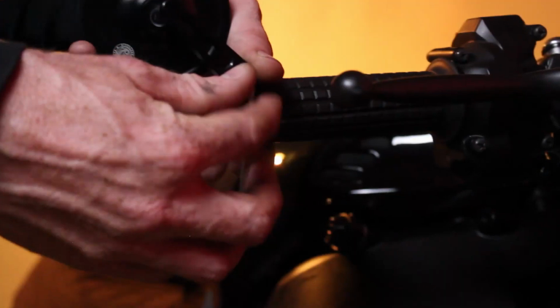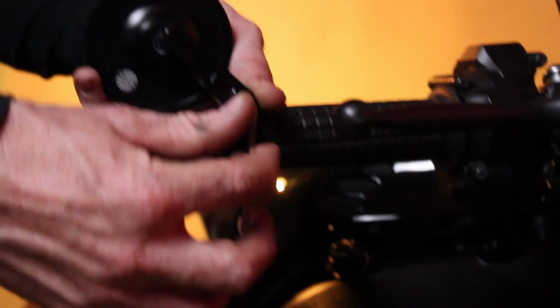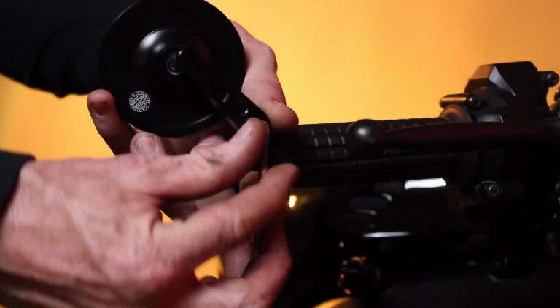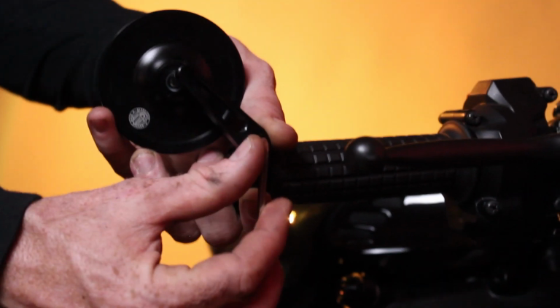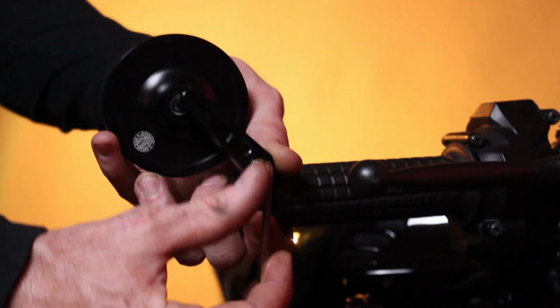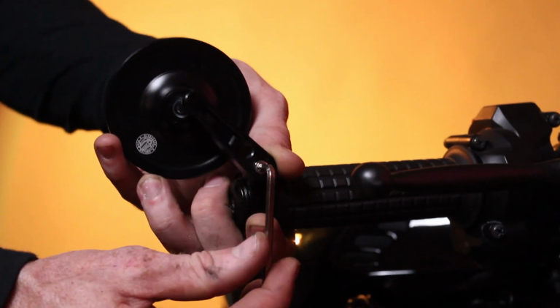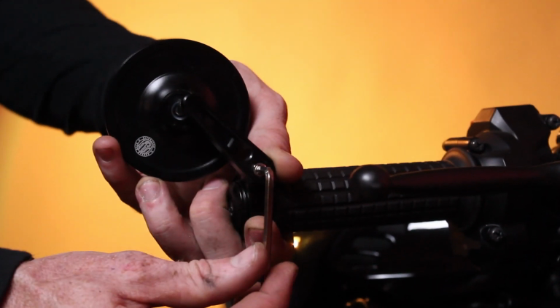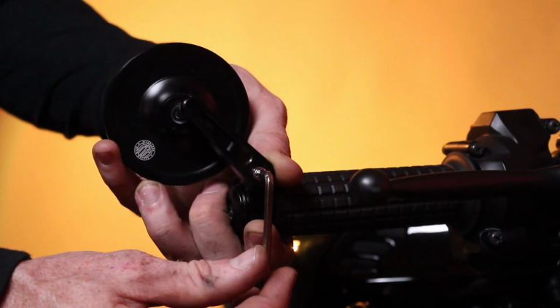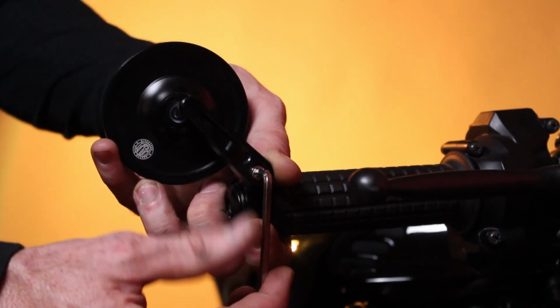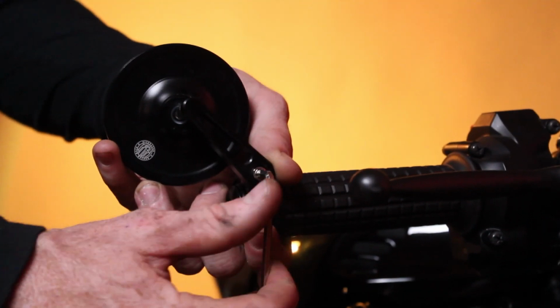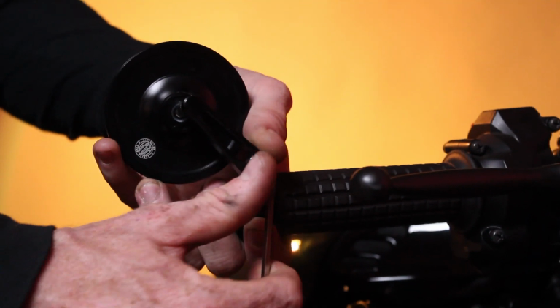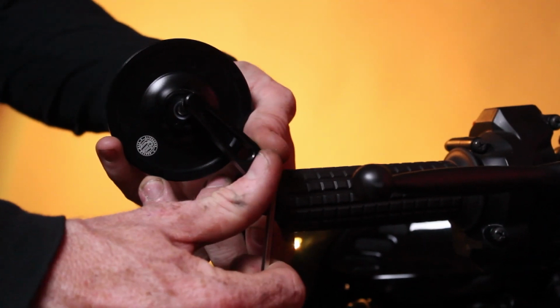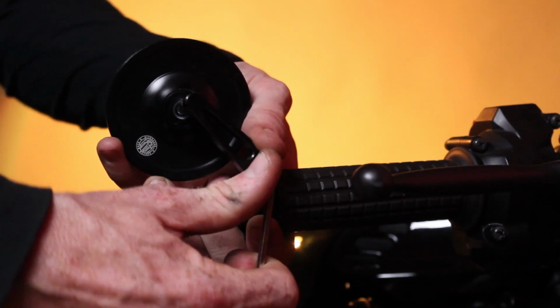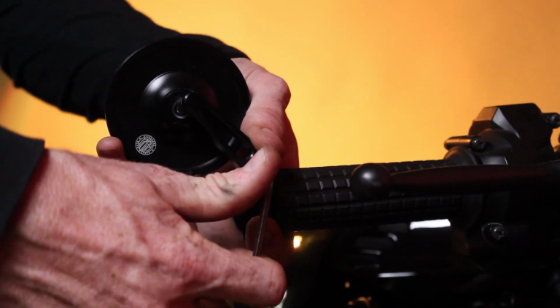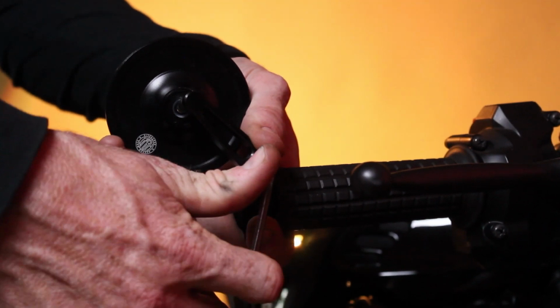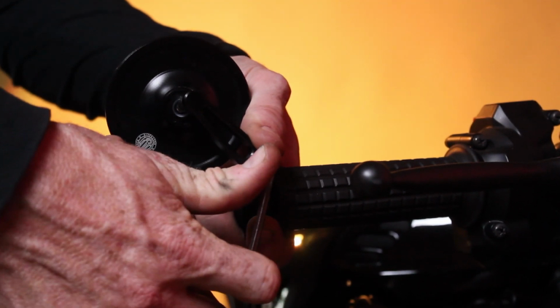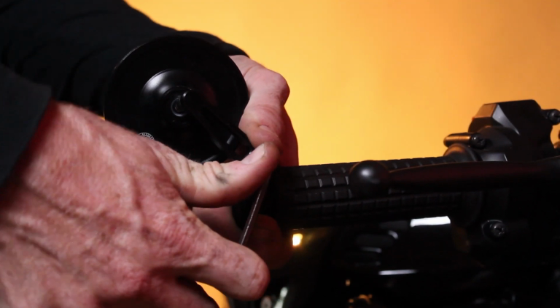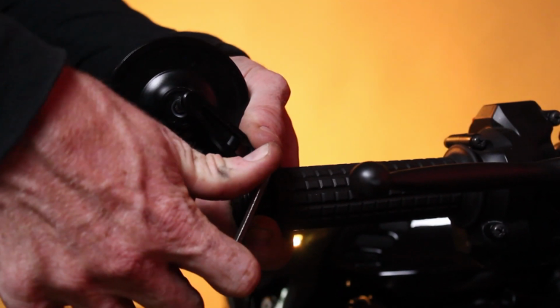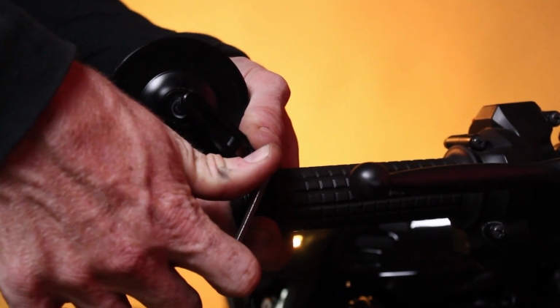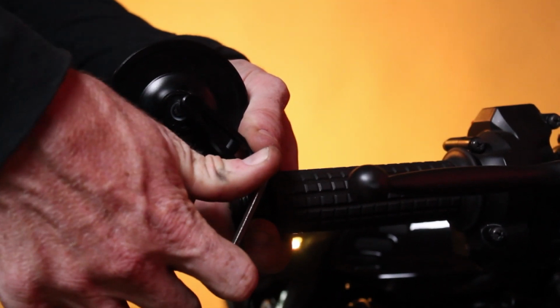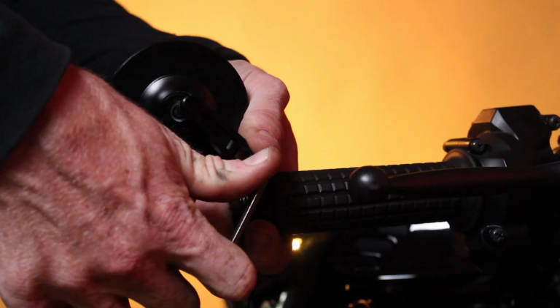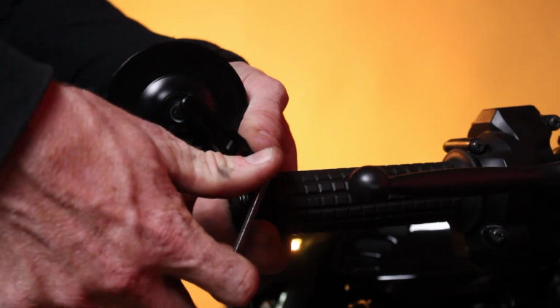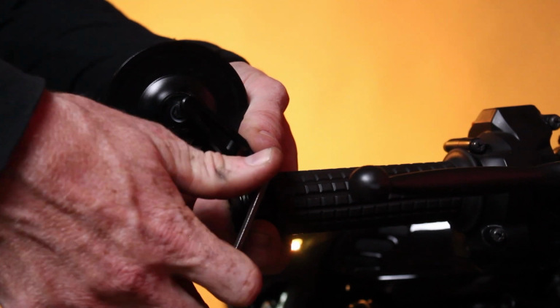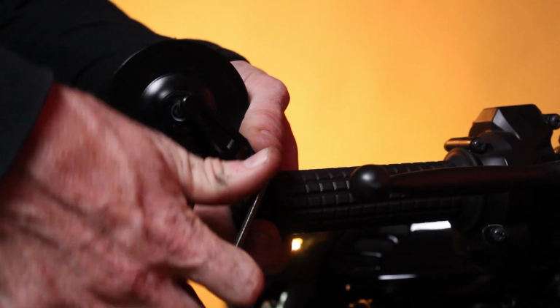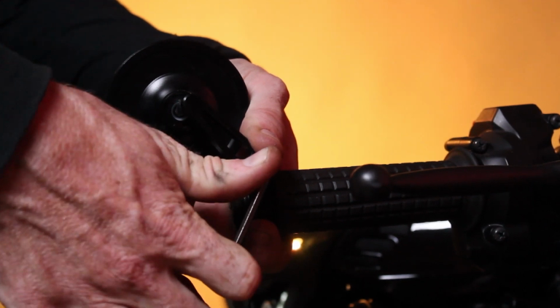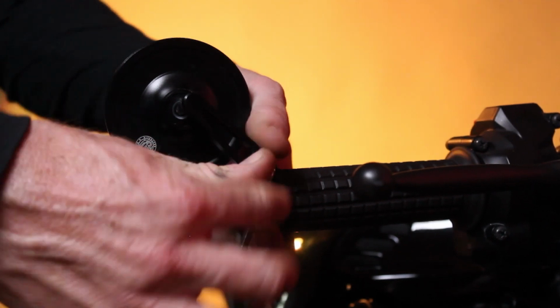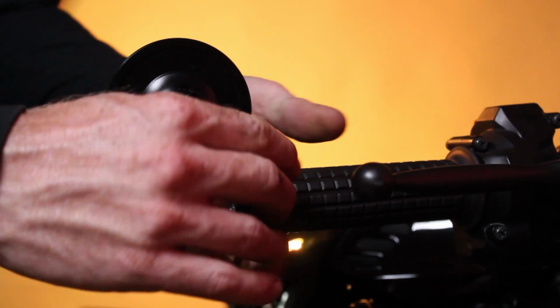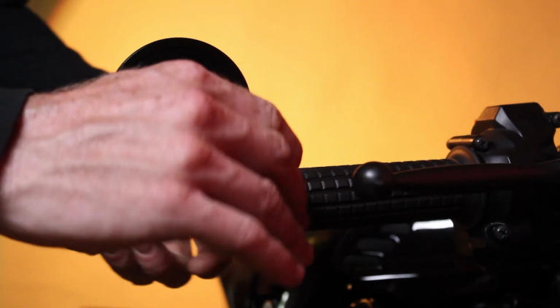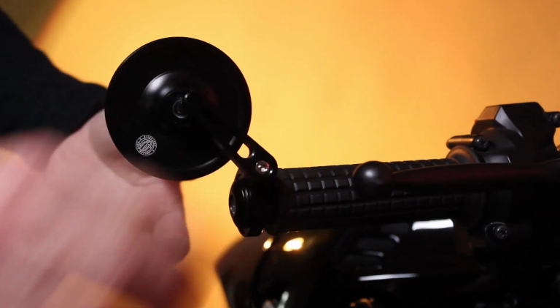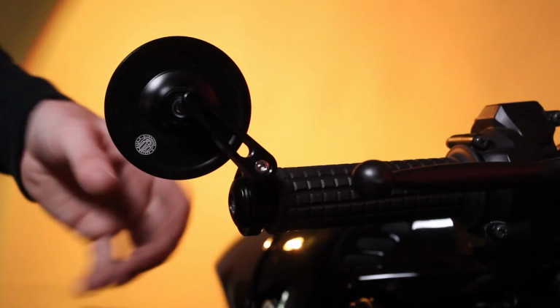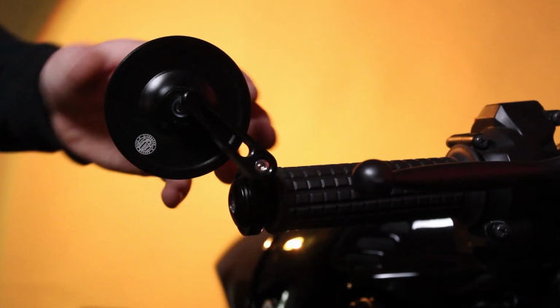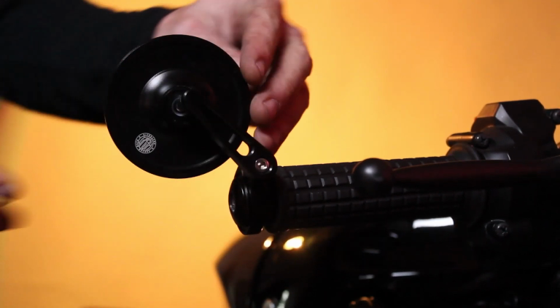Once you've done that, you're just tightening up your stem and you're done.